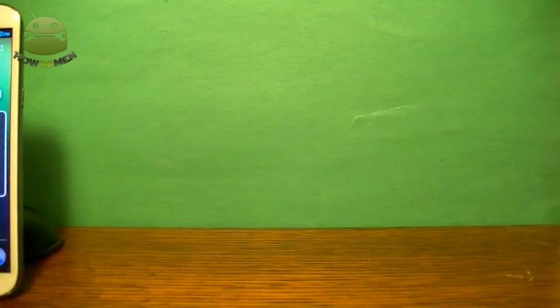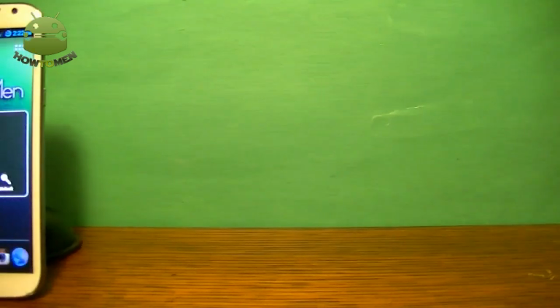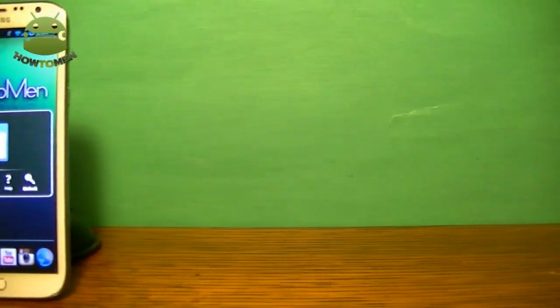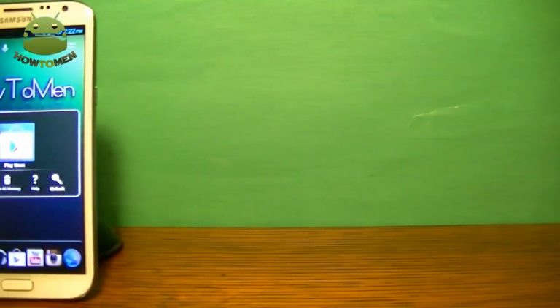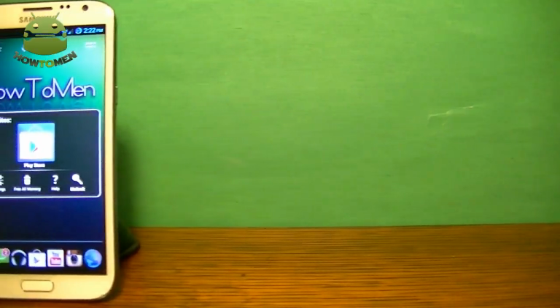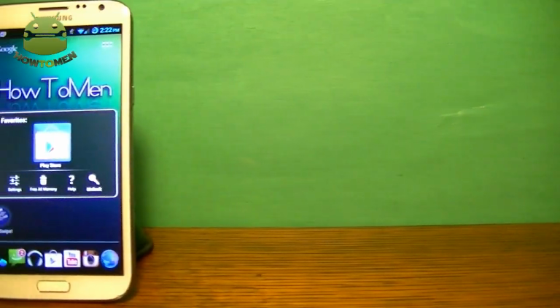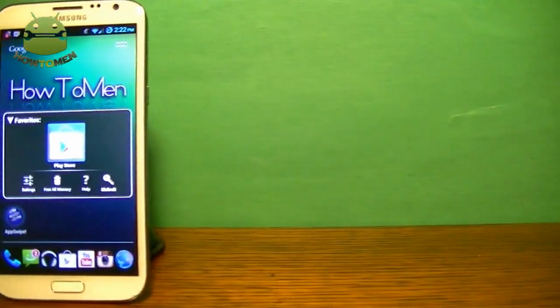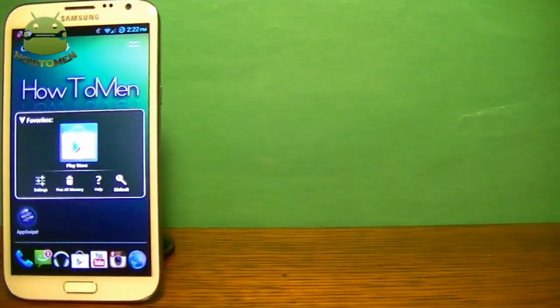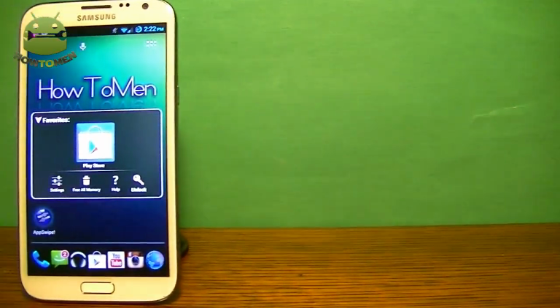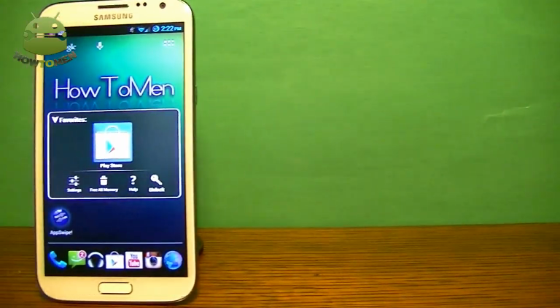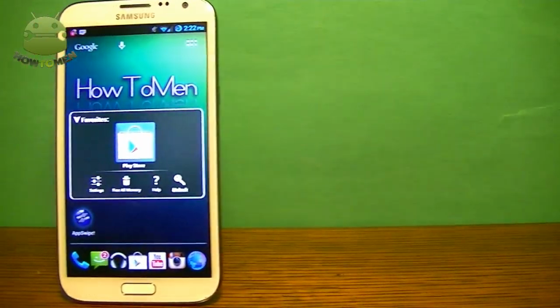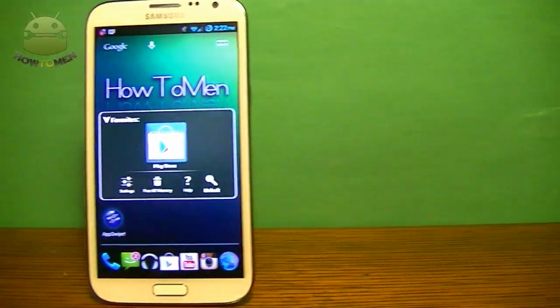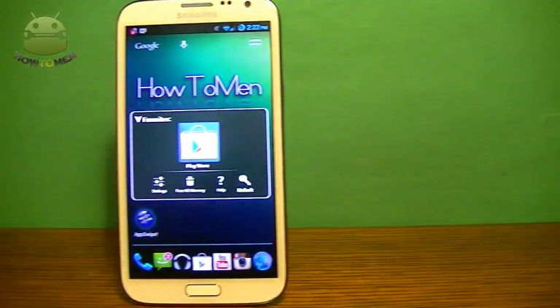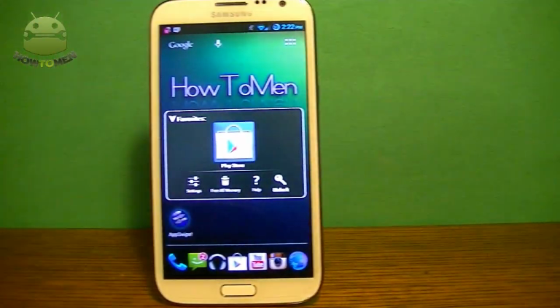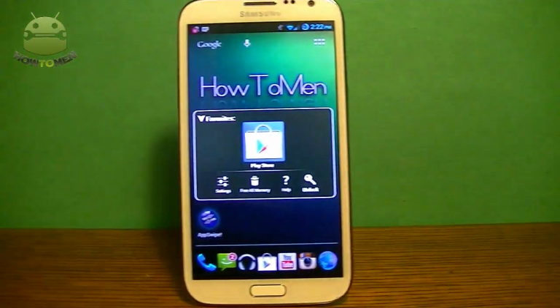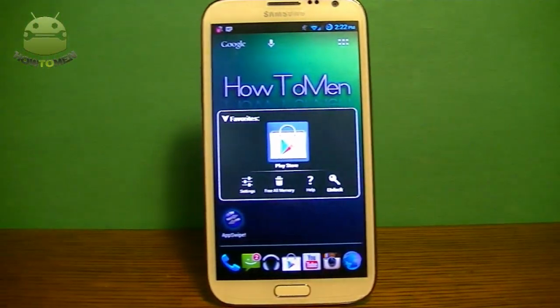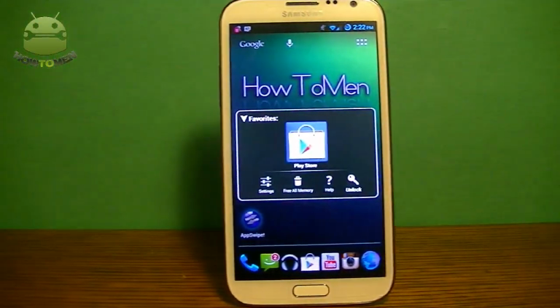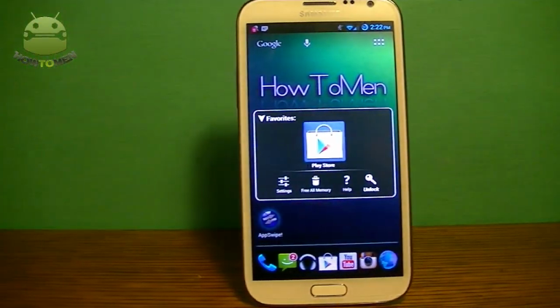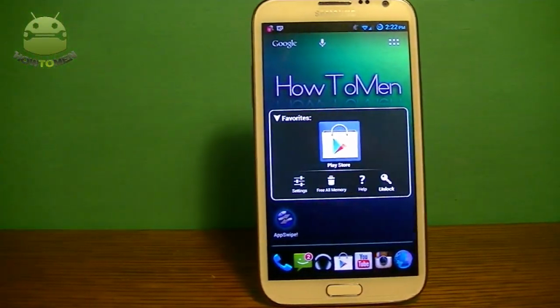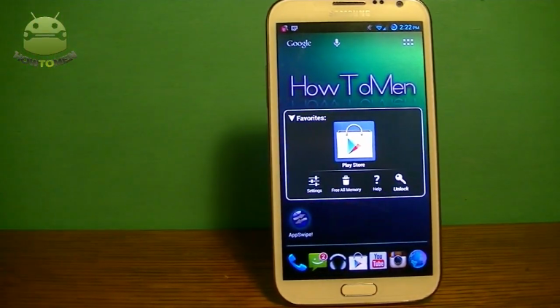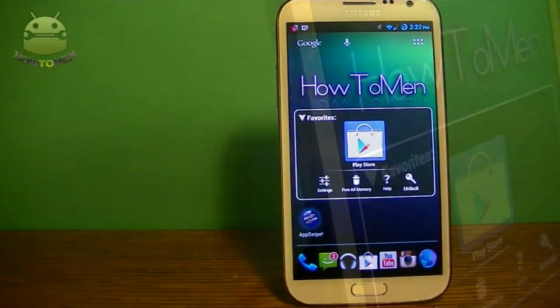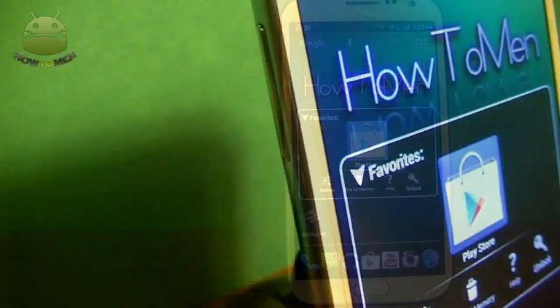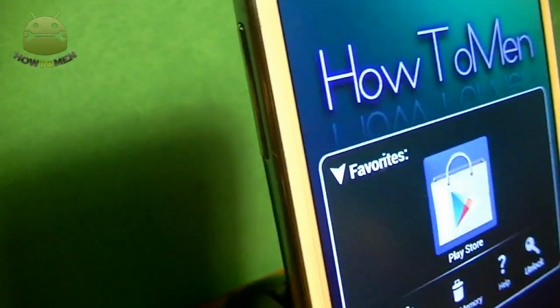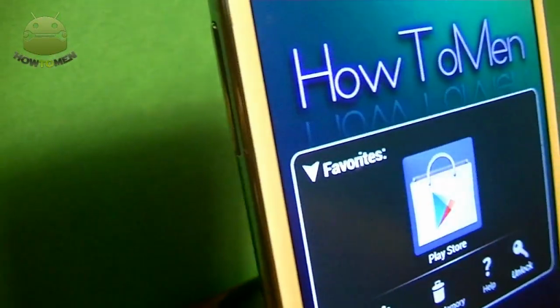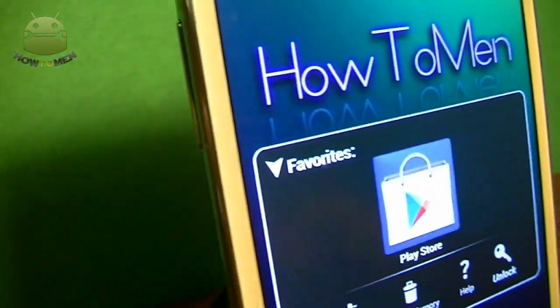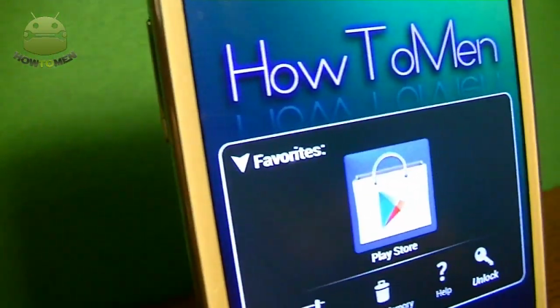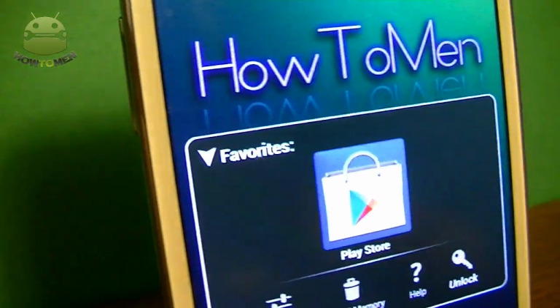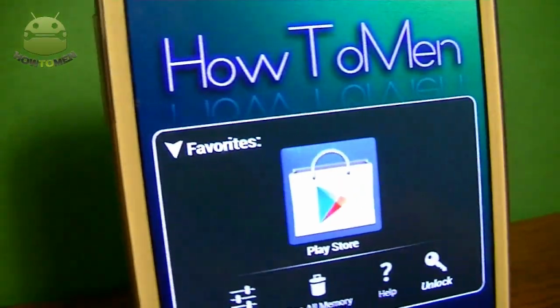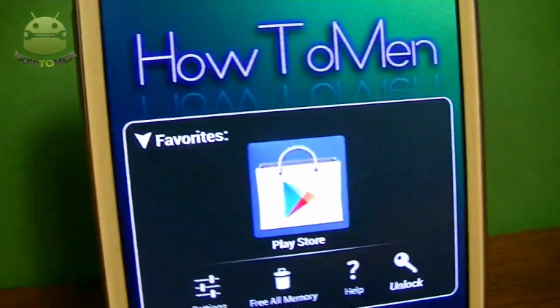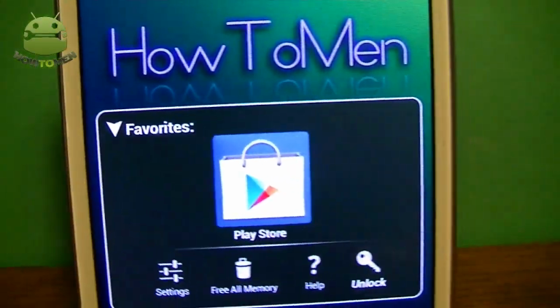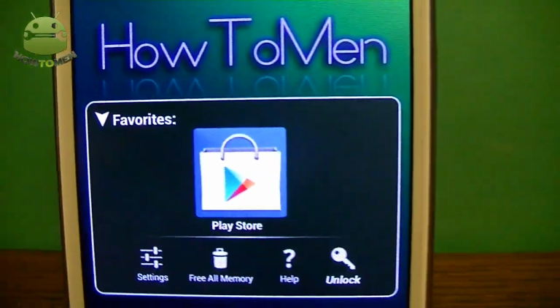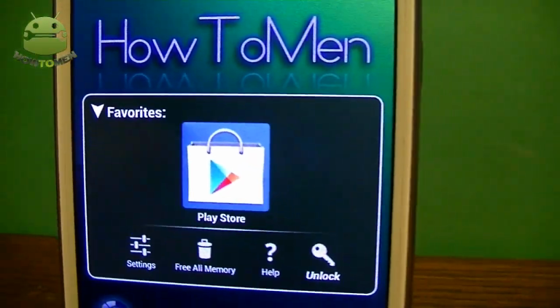Hey guys, HowToMeNeer. Today I'm going to be showing you guys a new Play Store. I'm reviewing it and I'm going to be showing you guys how to download it. Let's begin this video.